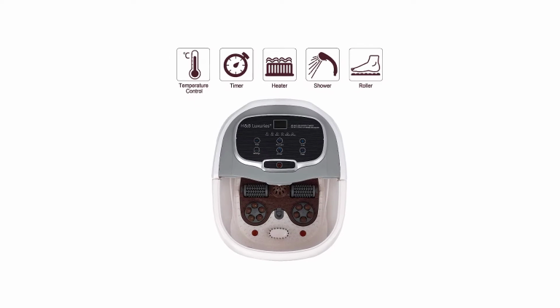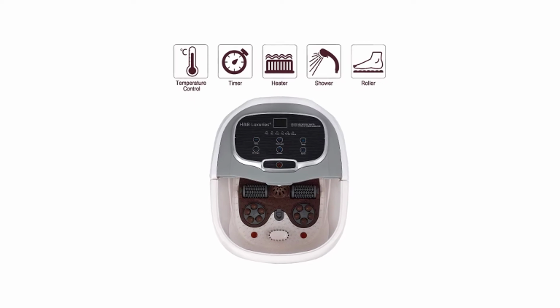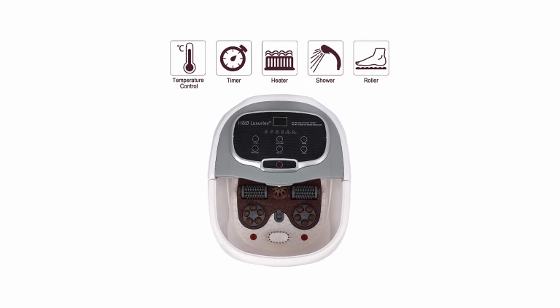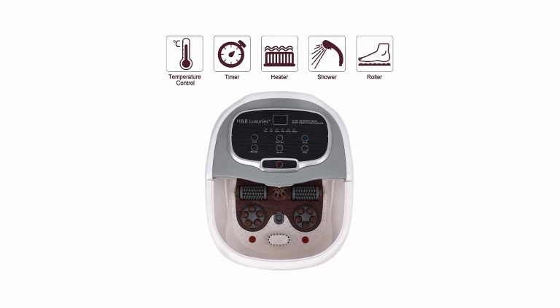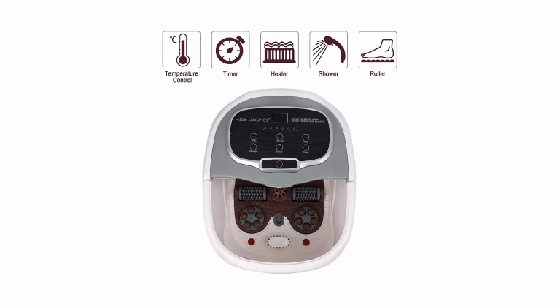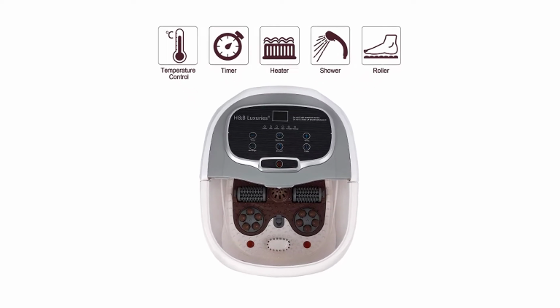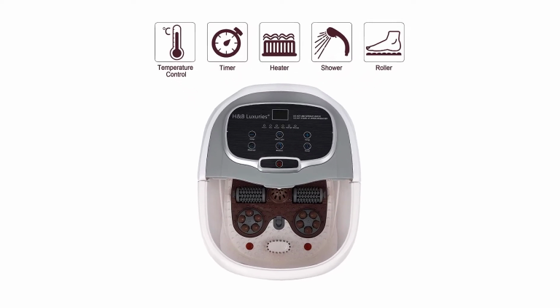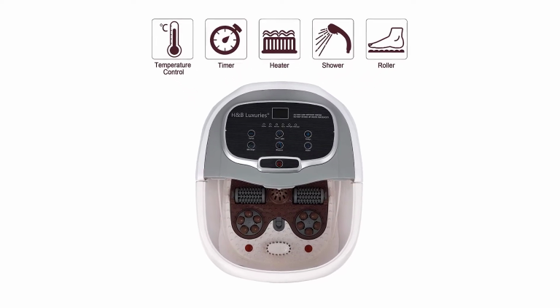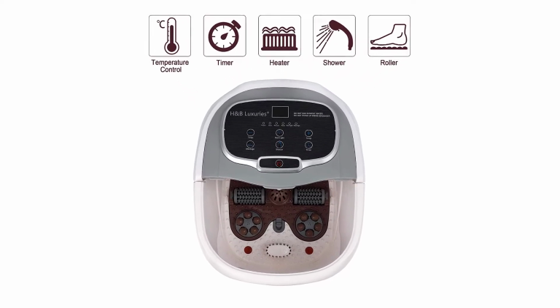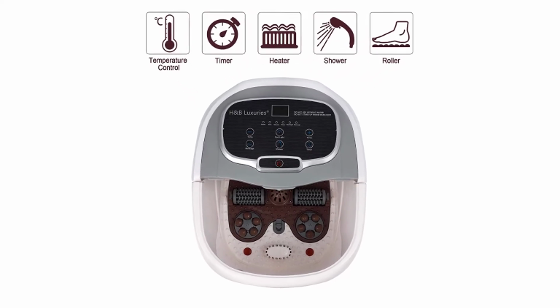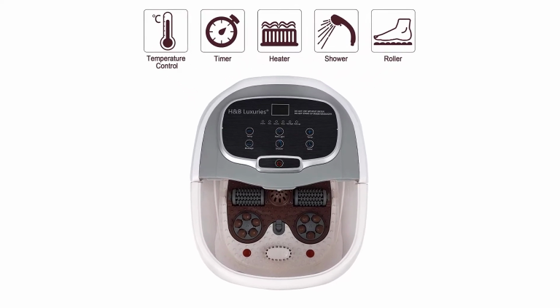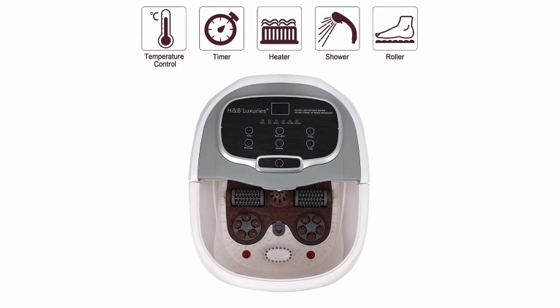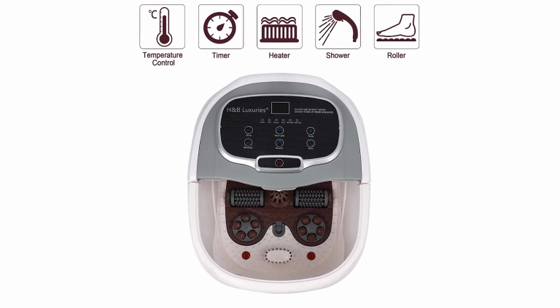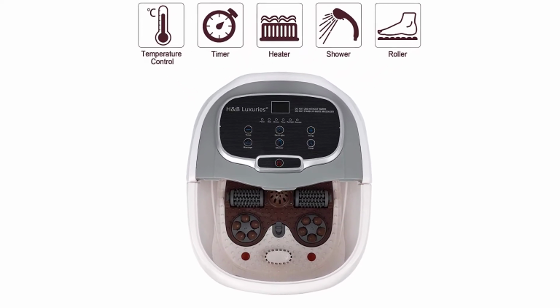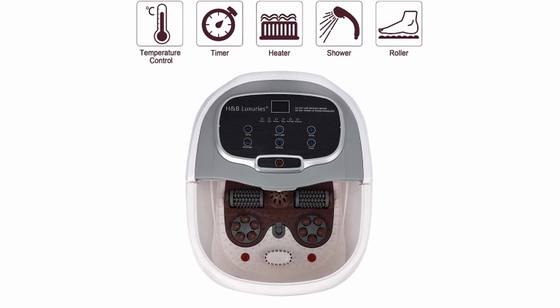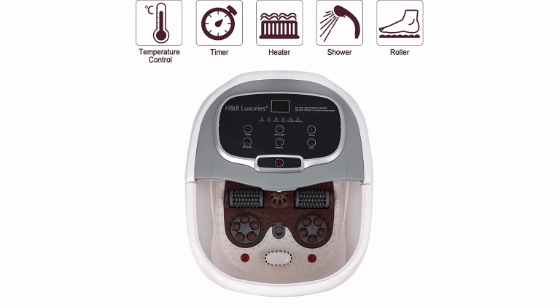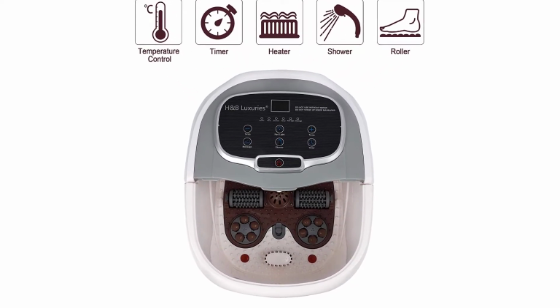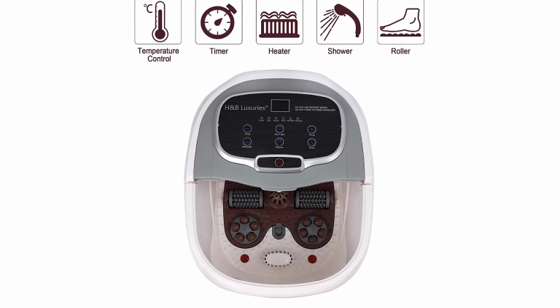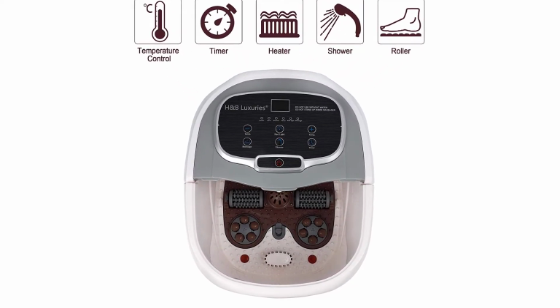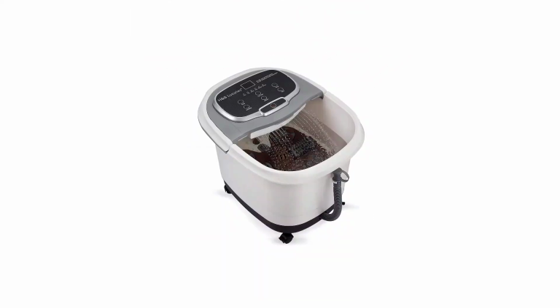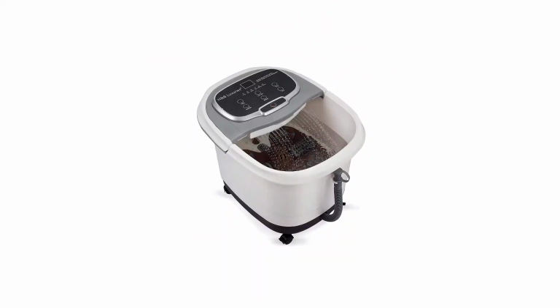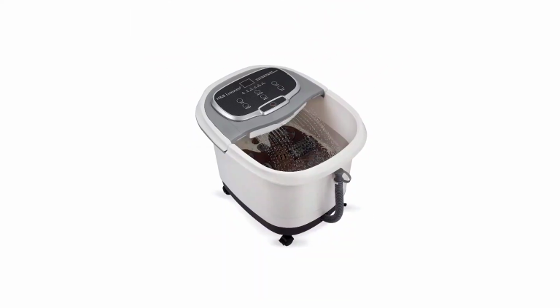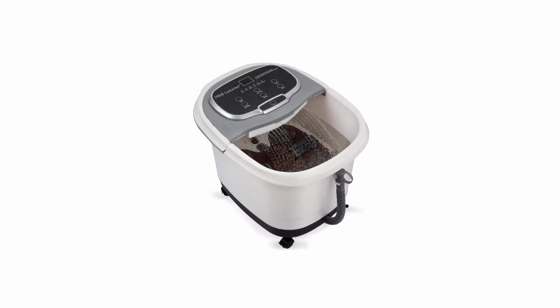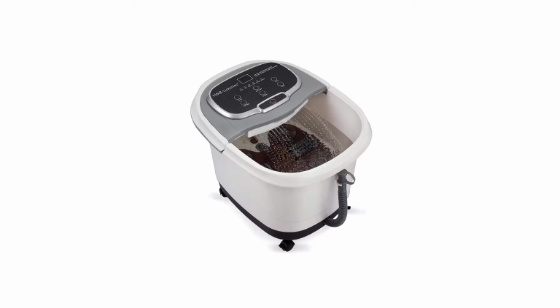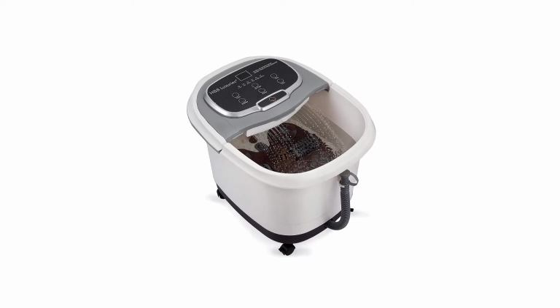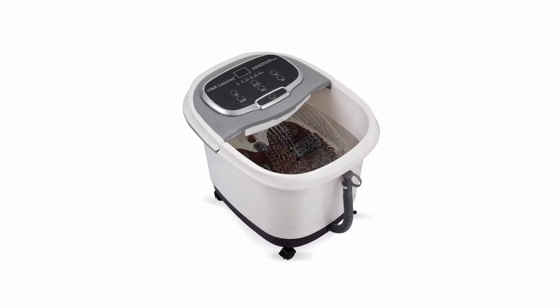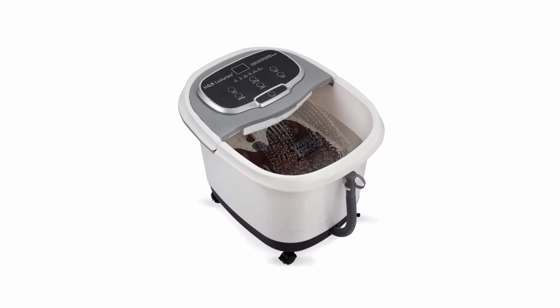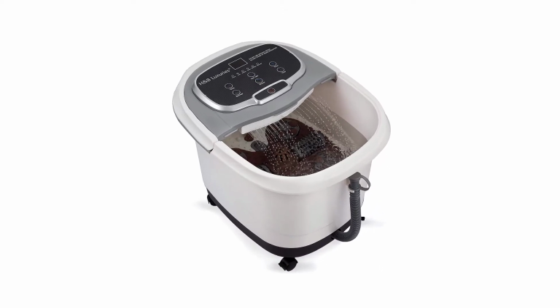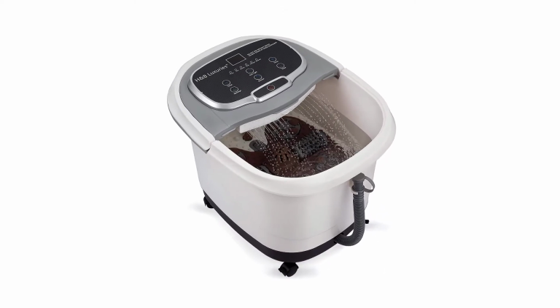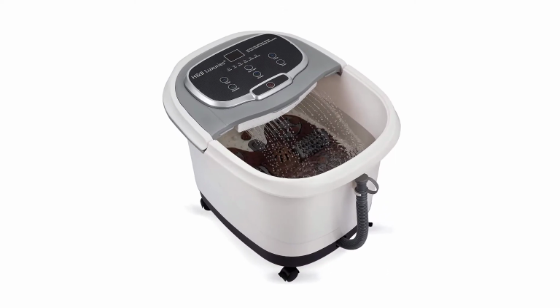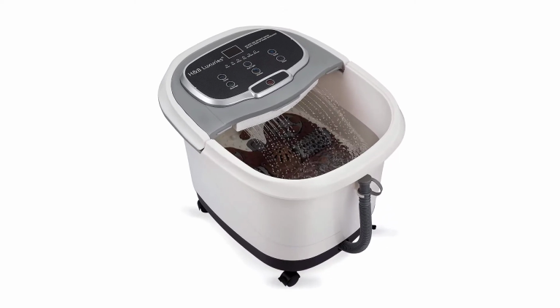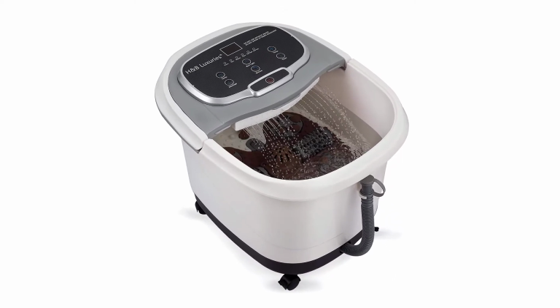It cleans easily with a detachable massage surface, drain hose, handle and lockable casters. The body is made of high-quality plastic with high temperature resistance and aging resistance.